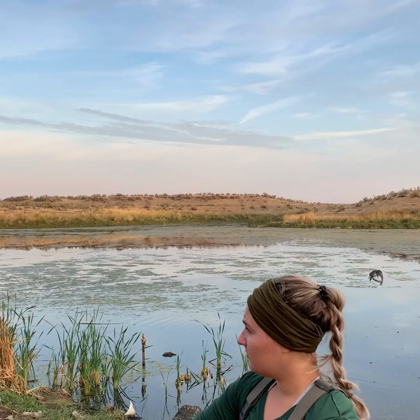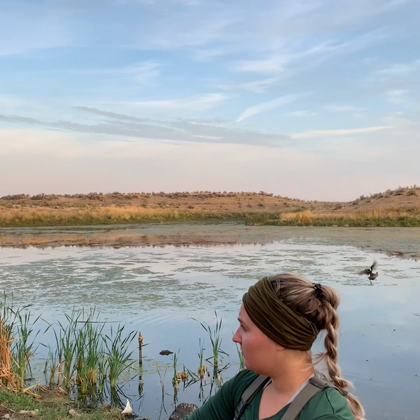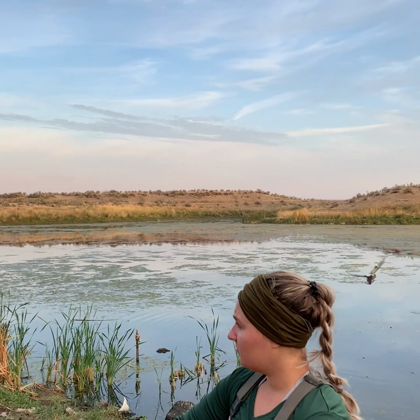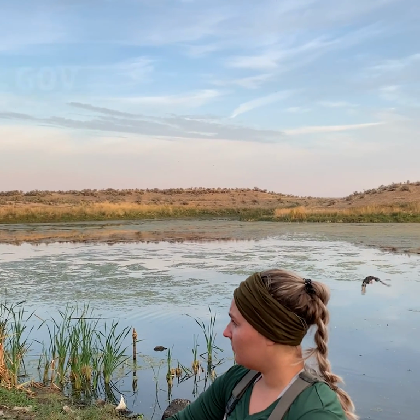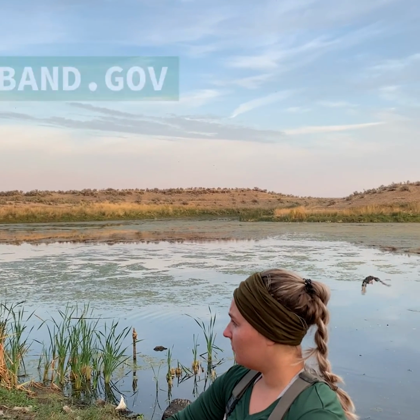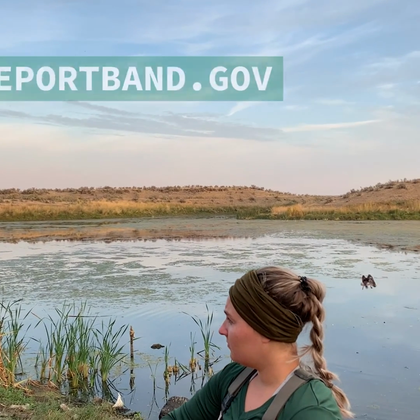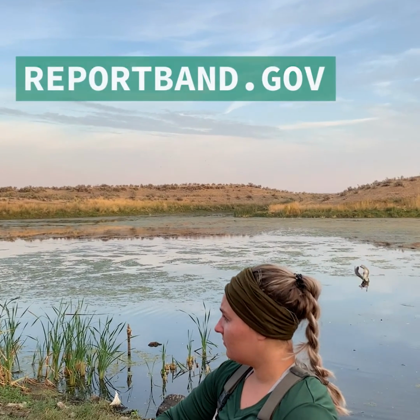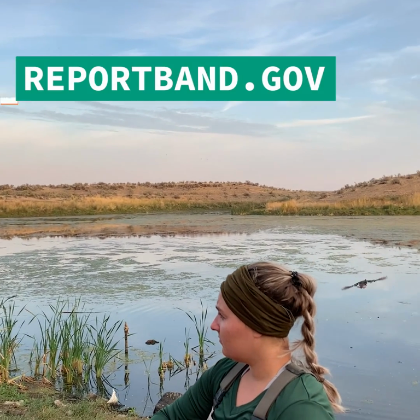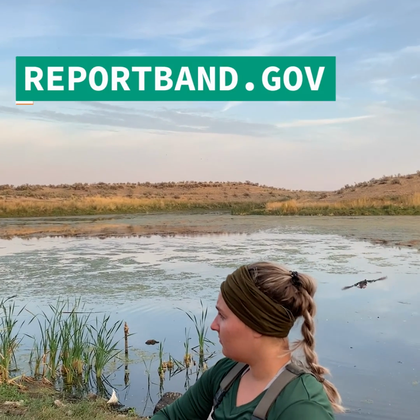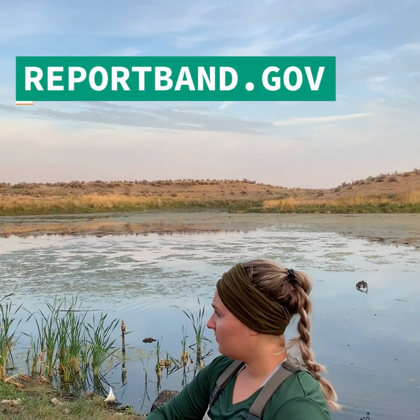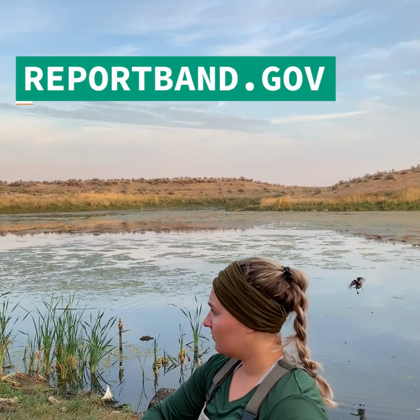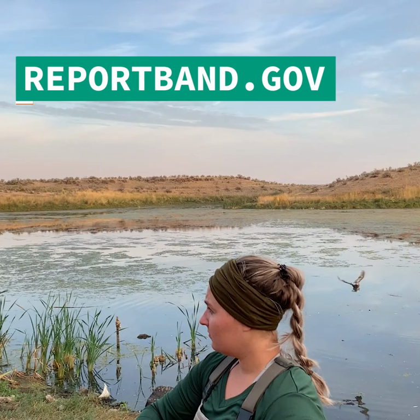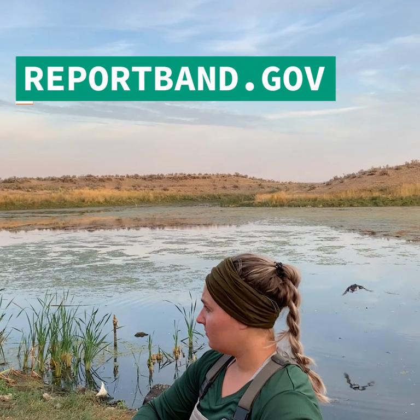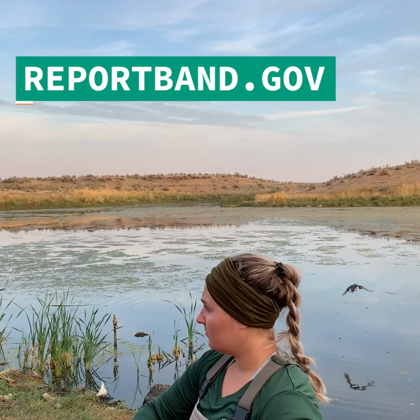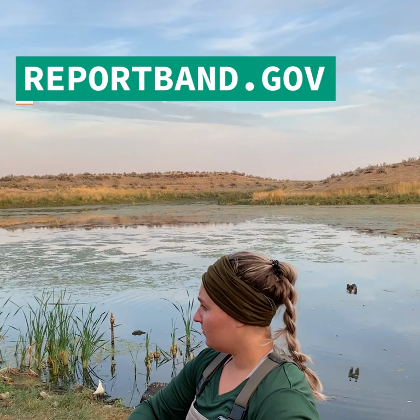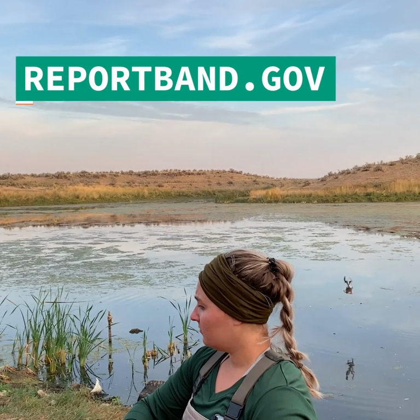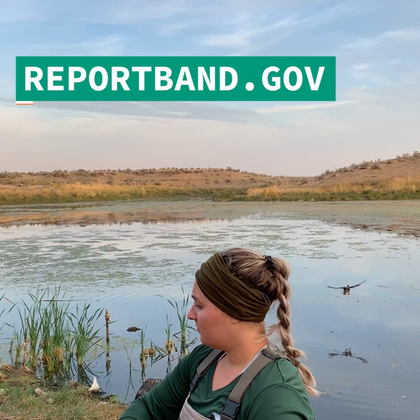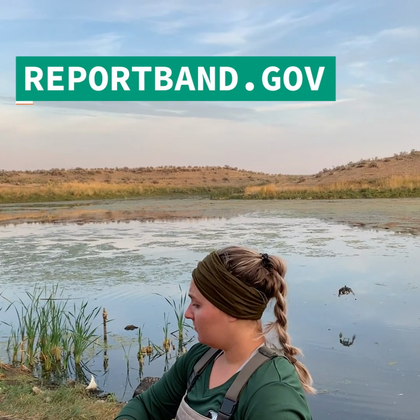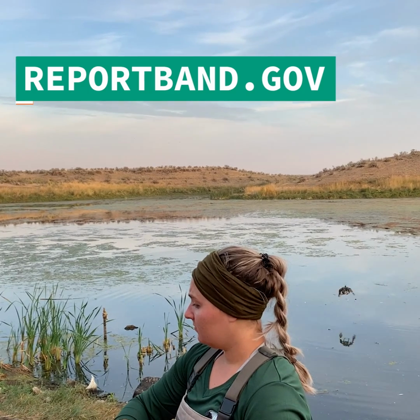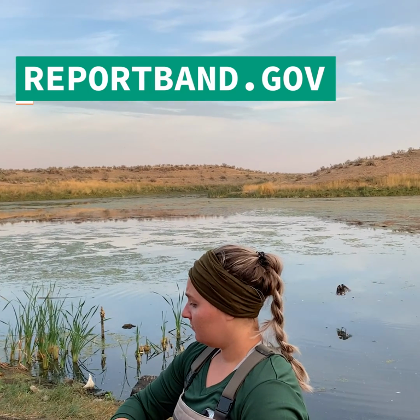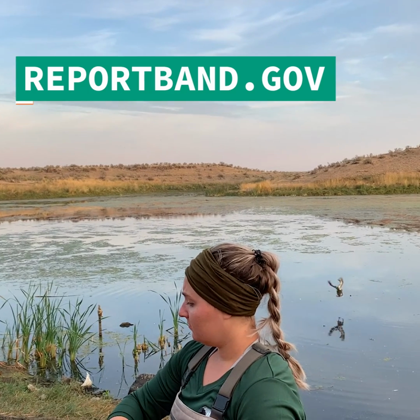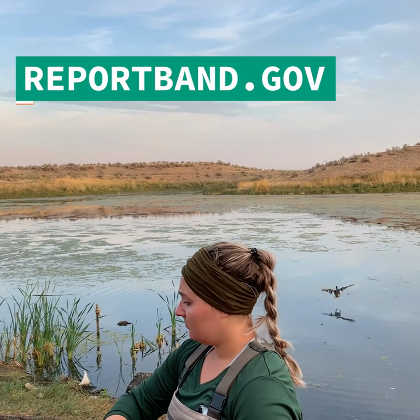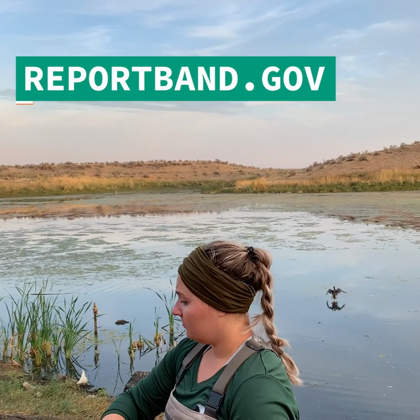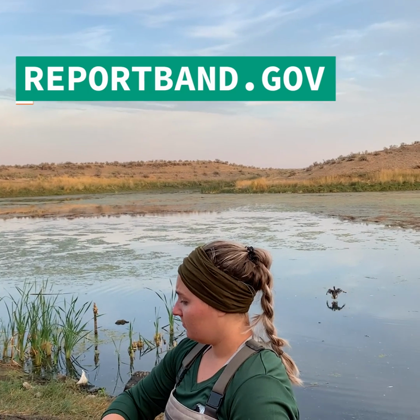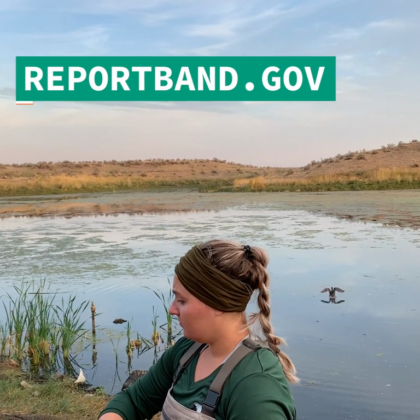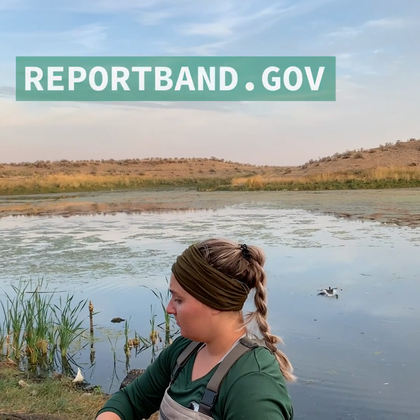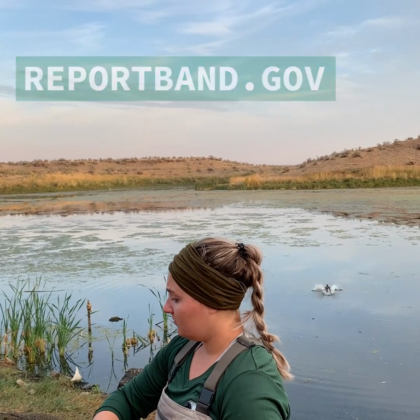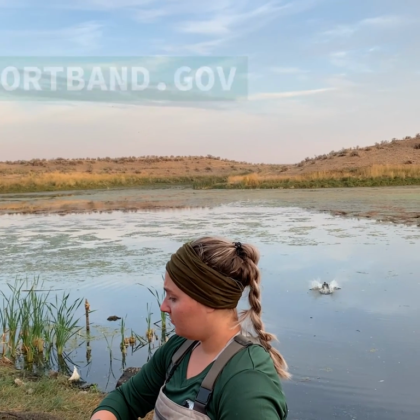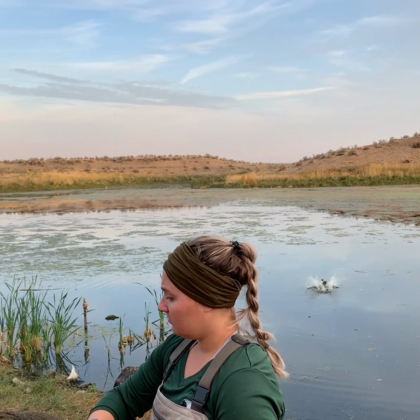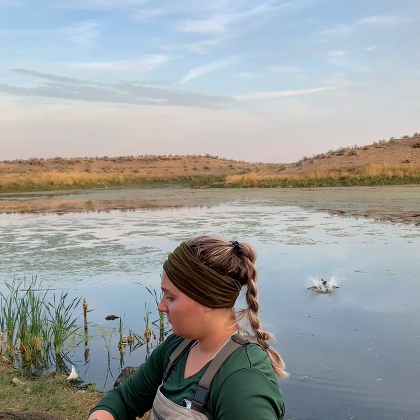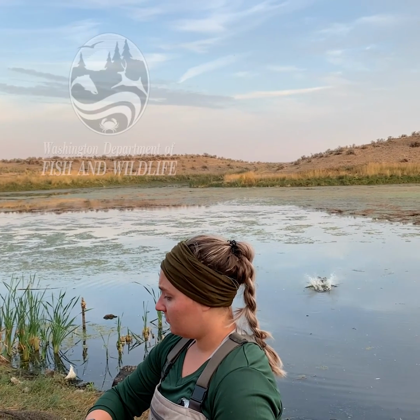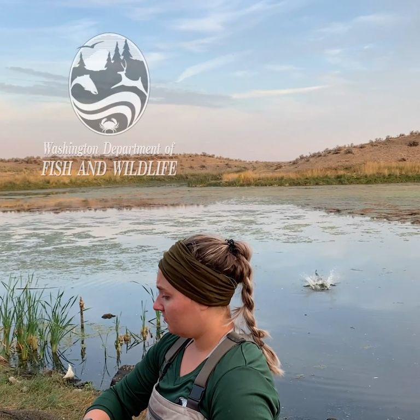If you find or harvest a bird with a band, please report it to reportband.gov.